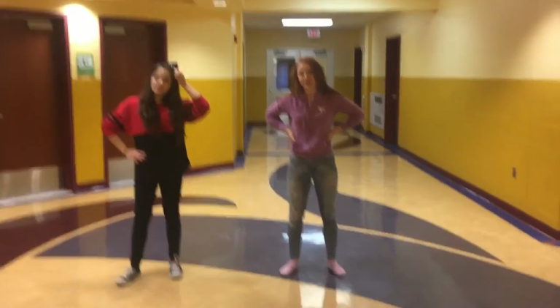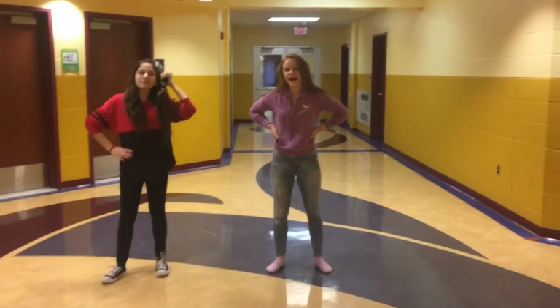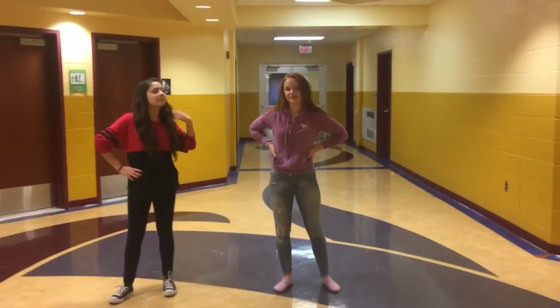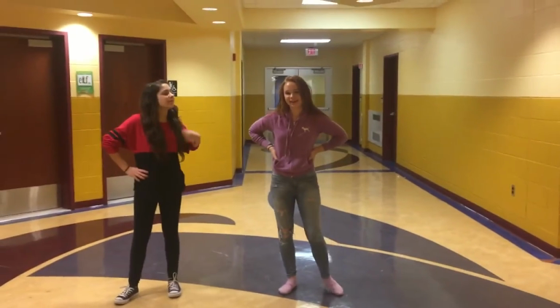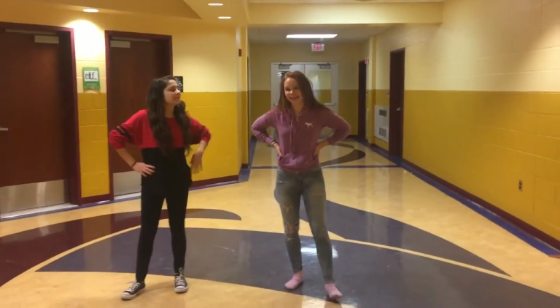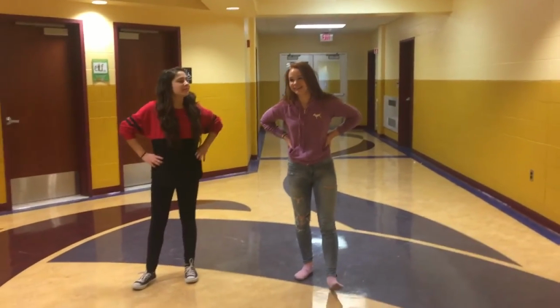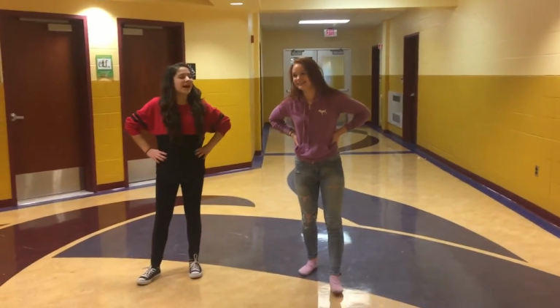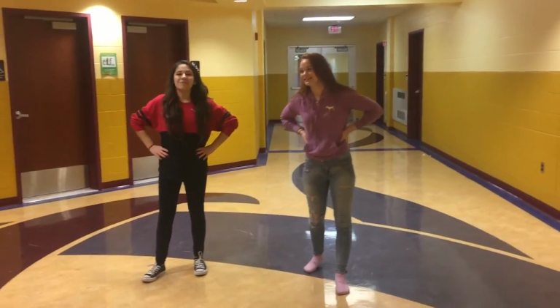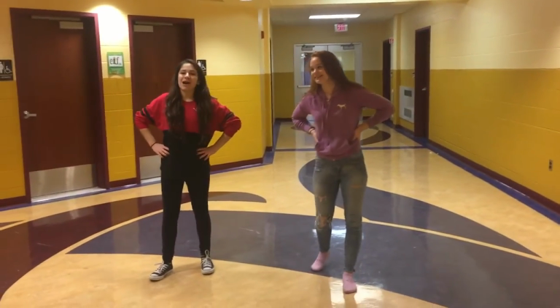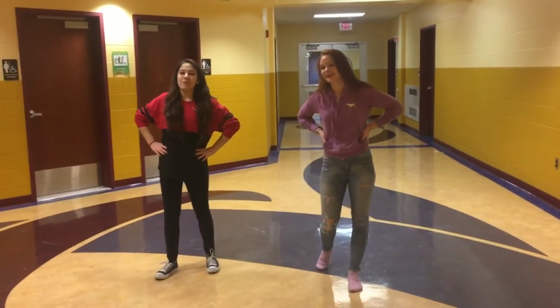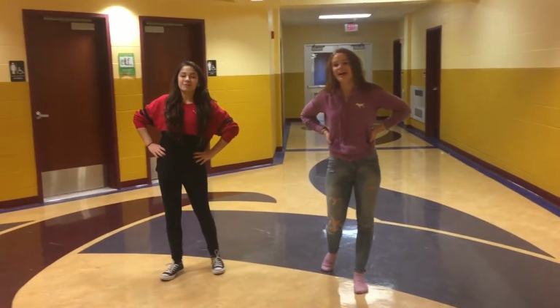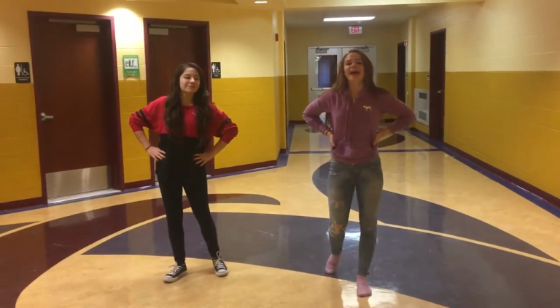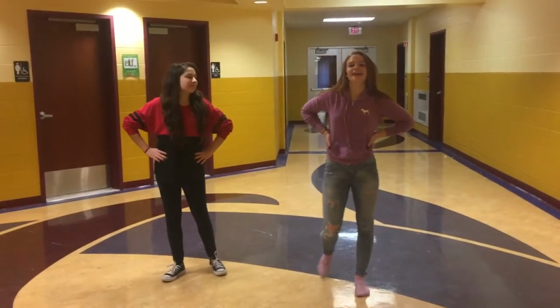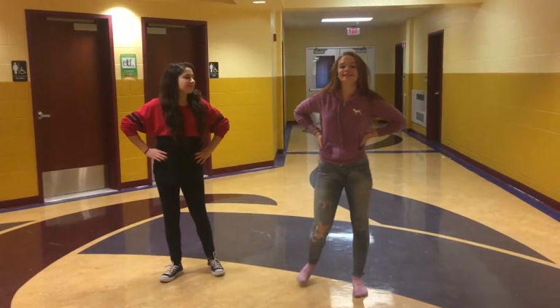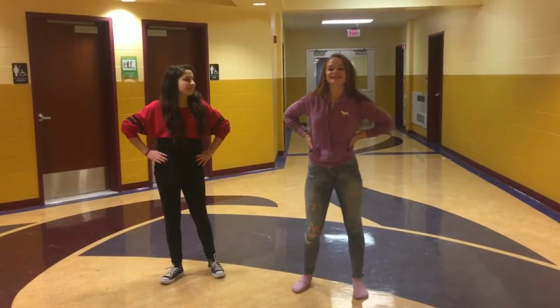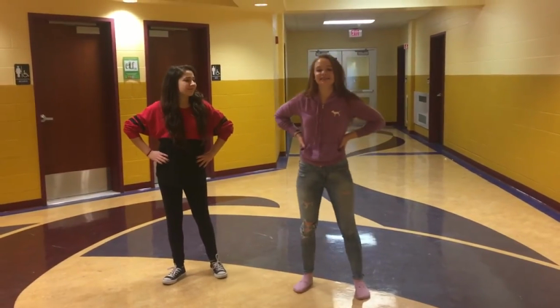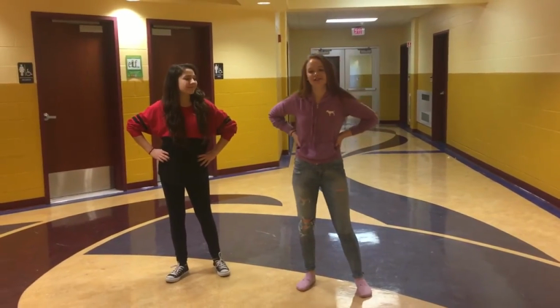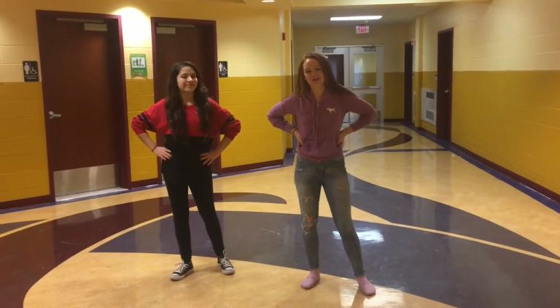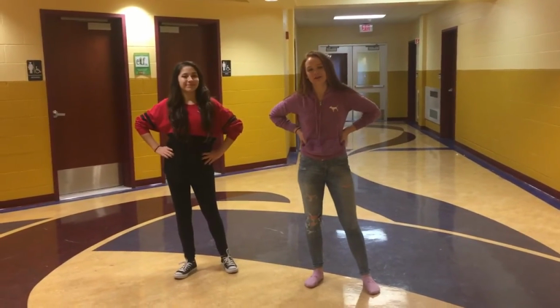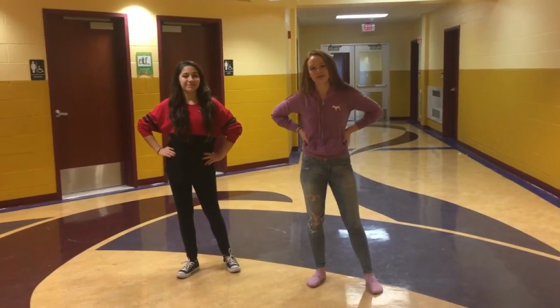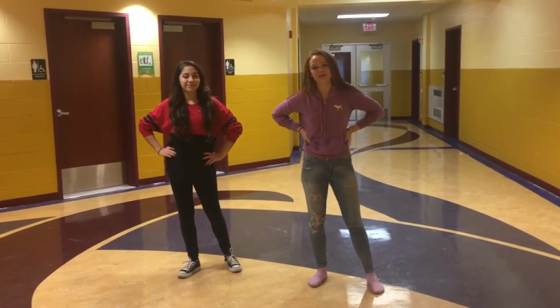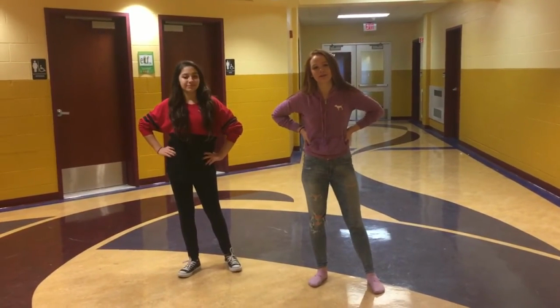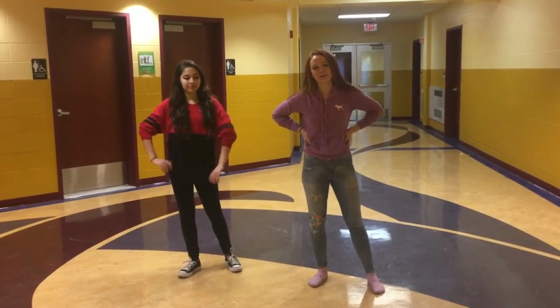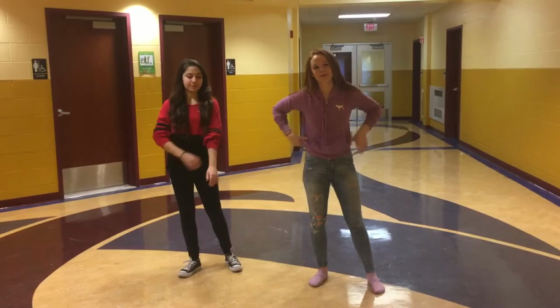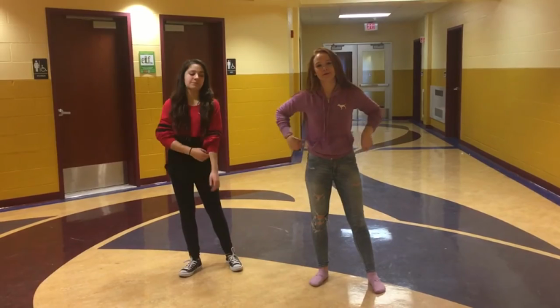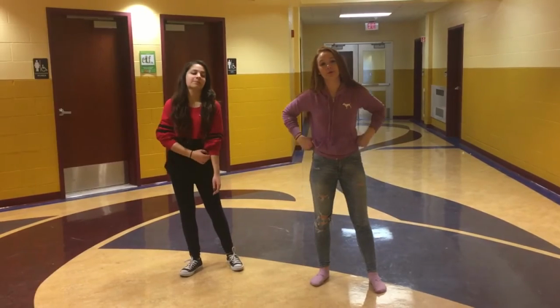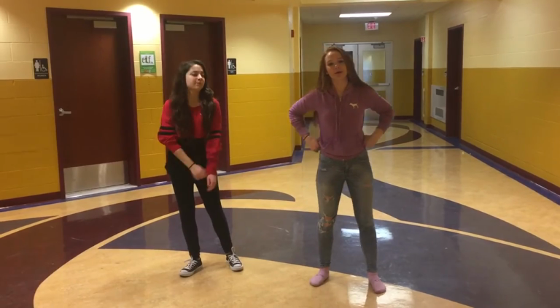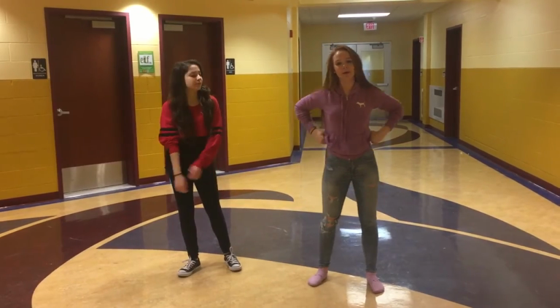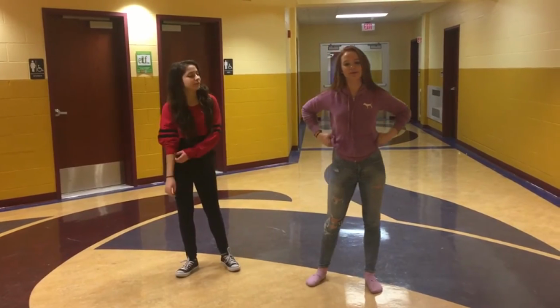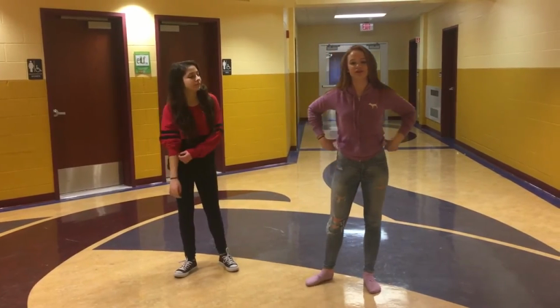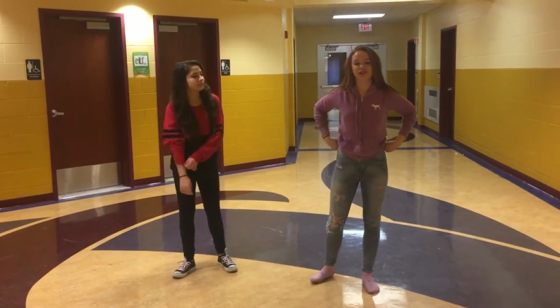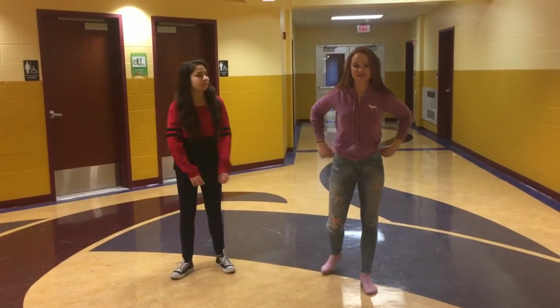Hi, I'm Caroline. Hi, I'm Dom. And this is the teaching for the Athena Middle School Mary Poppins Audition Dance.